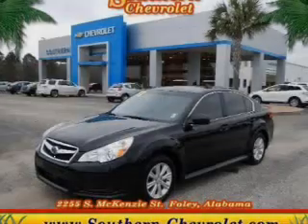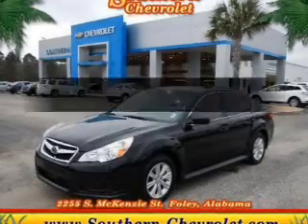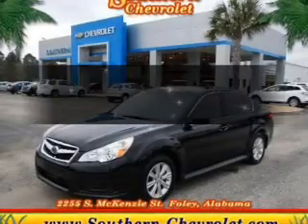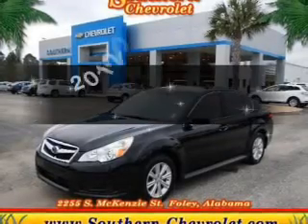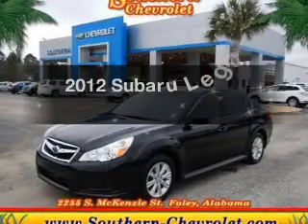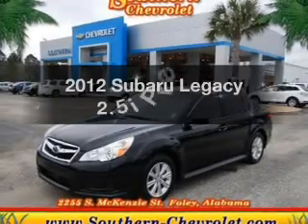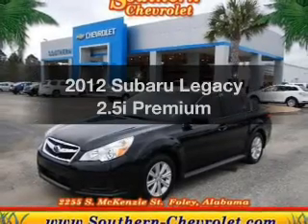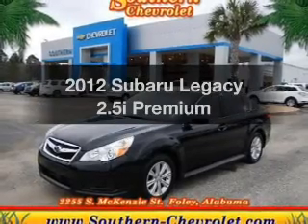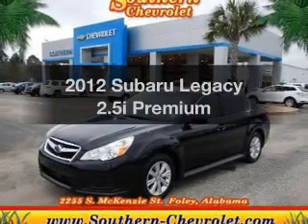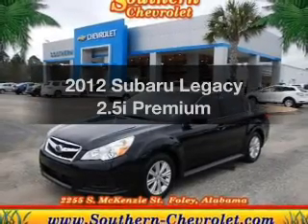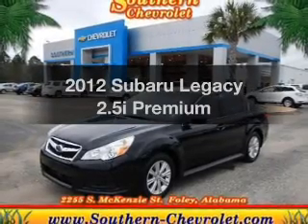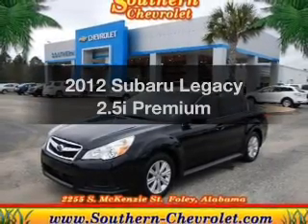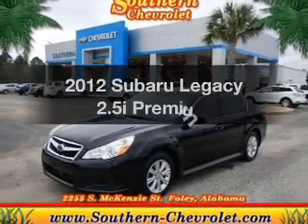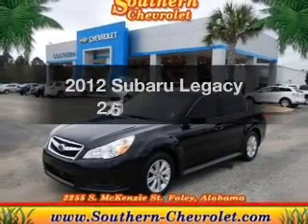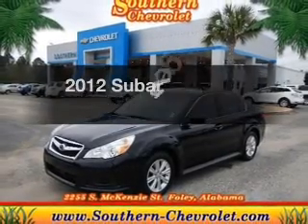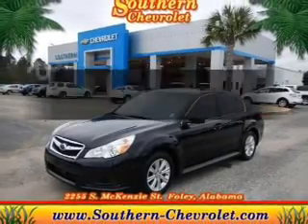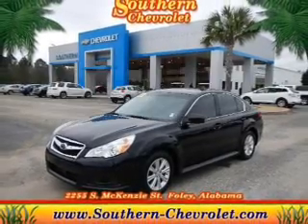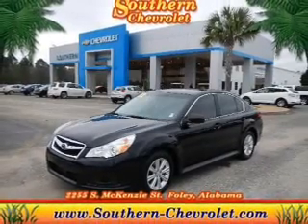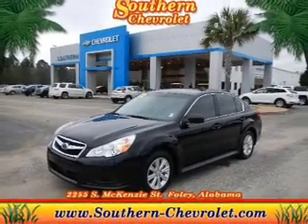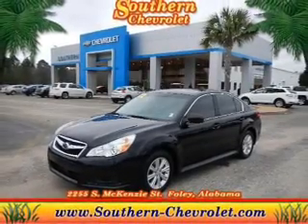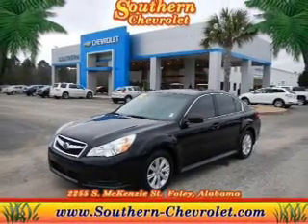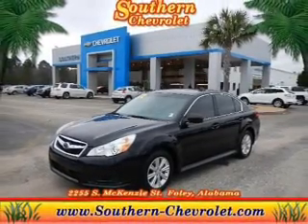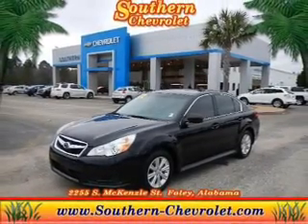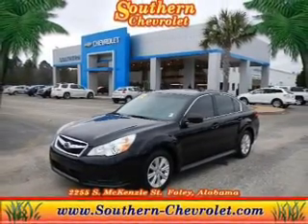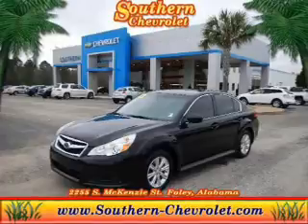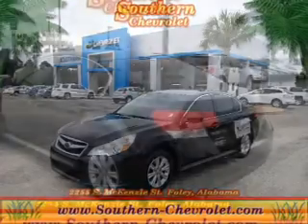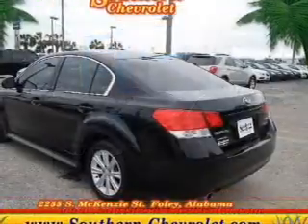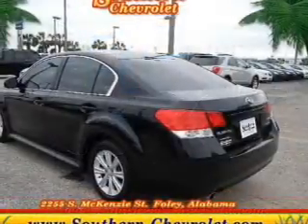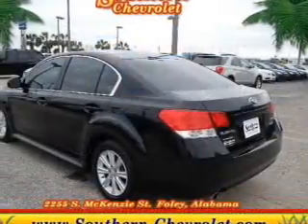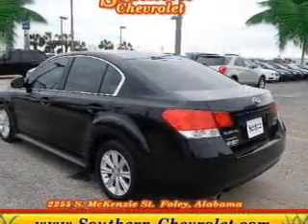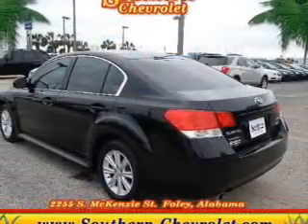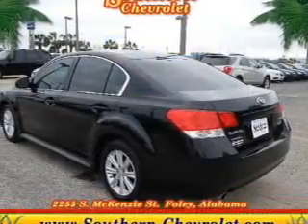Get noticed in this 2012 Subaru Legacy. If you're looking for a first-rate auto, this one could be yours today.